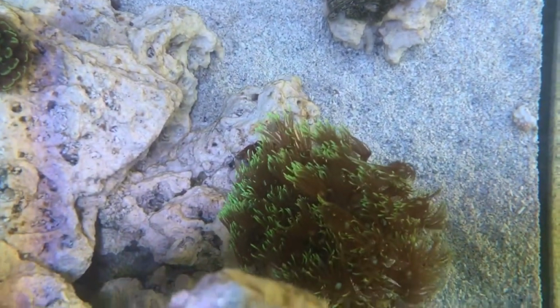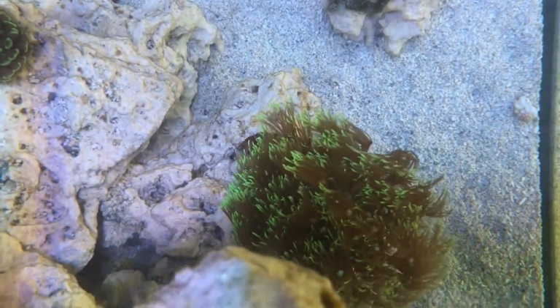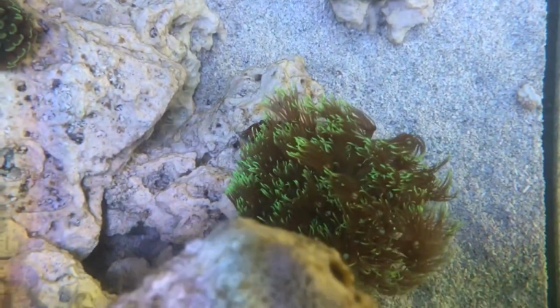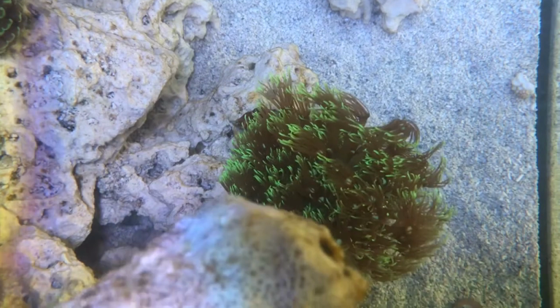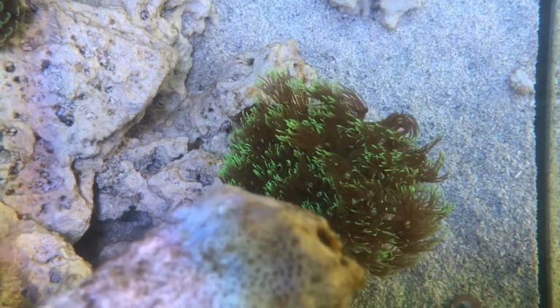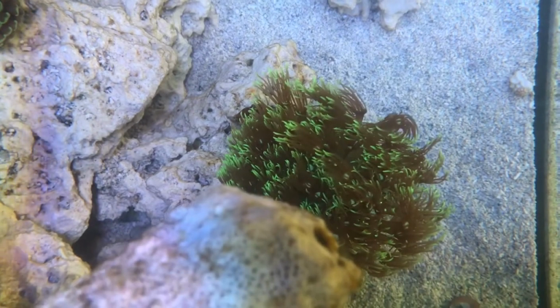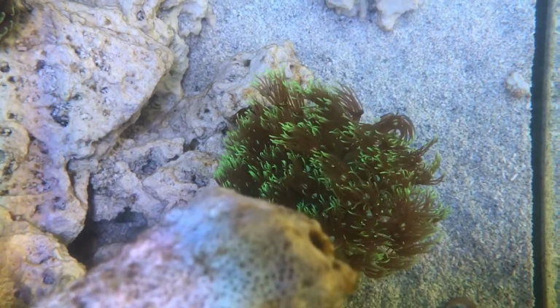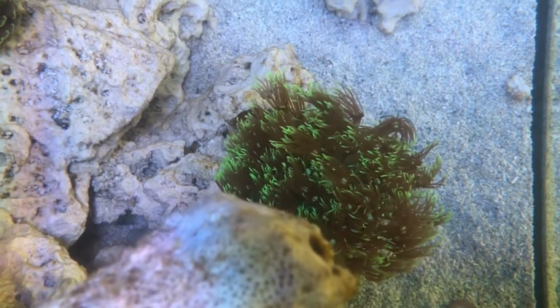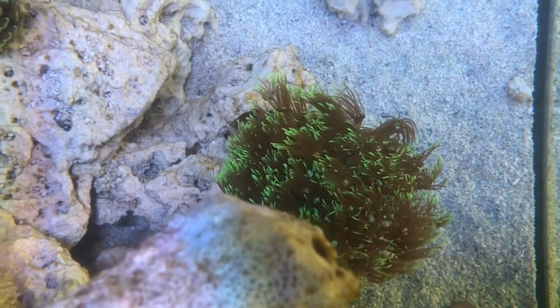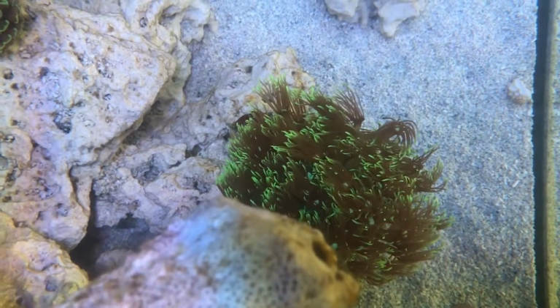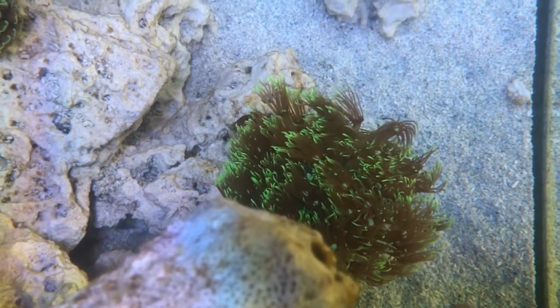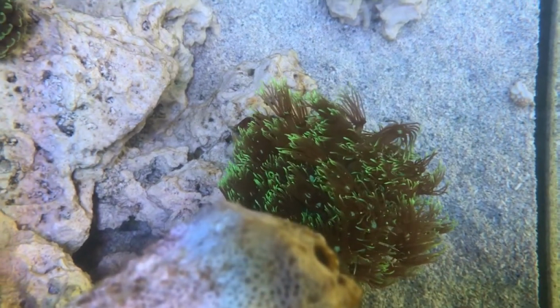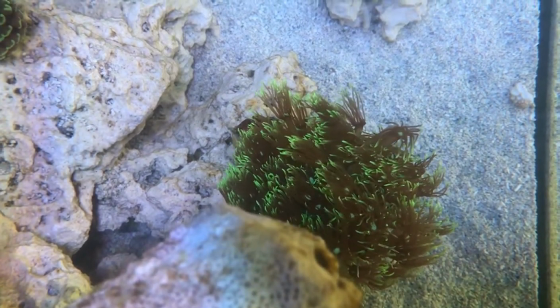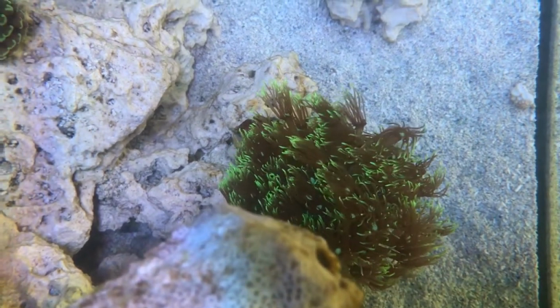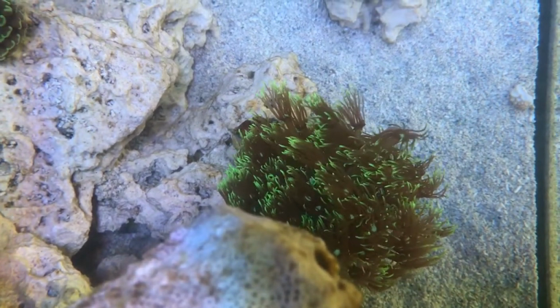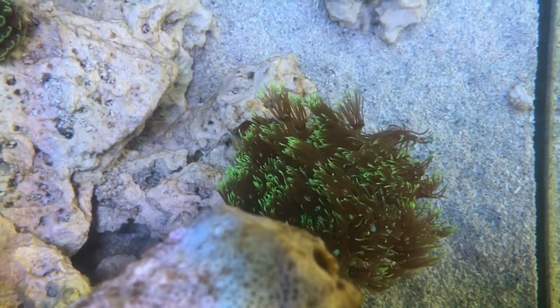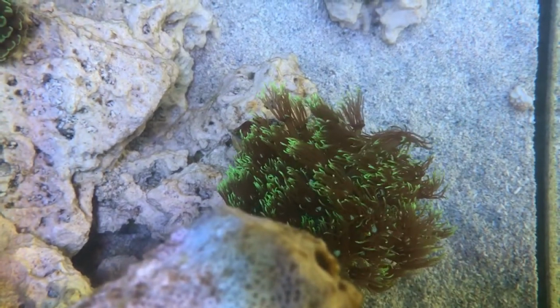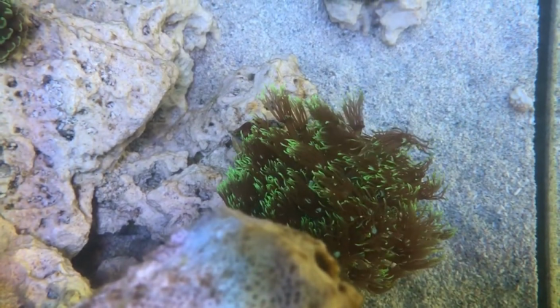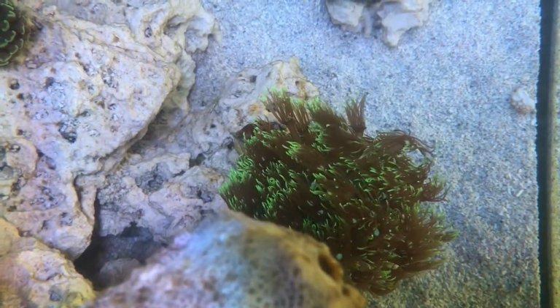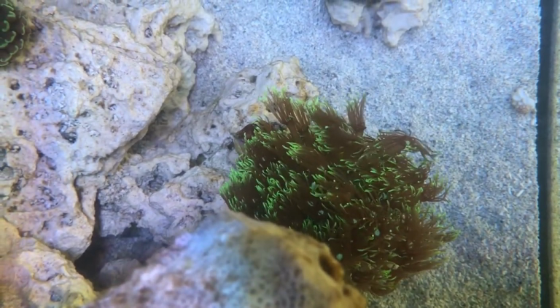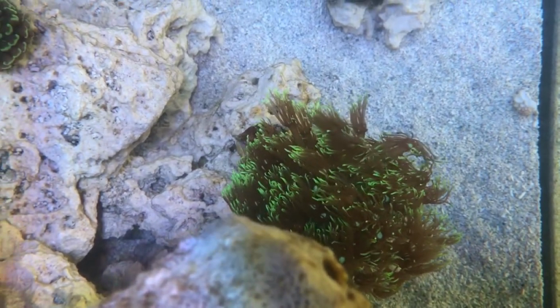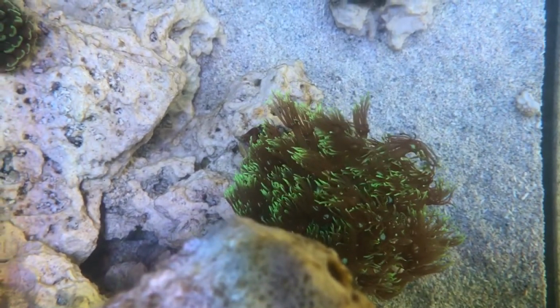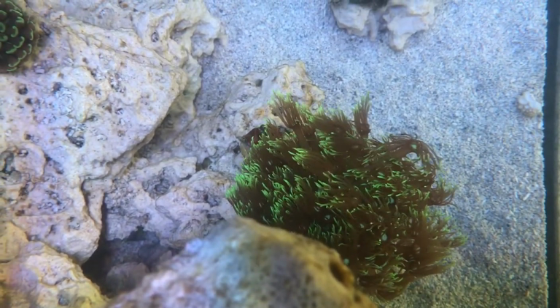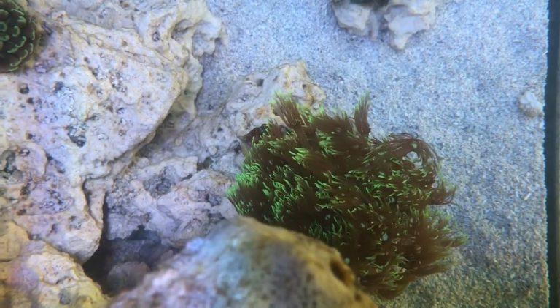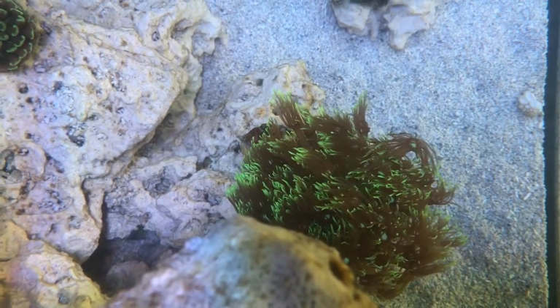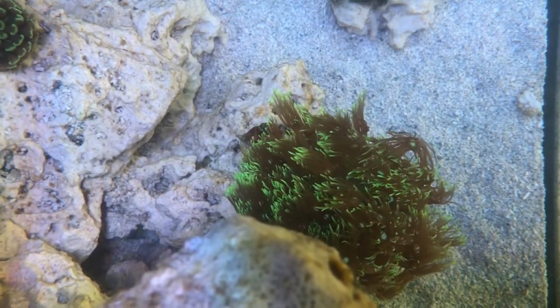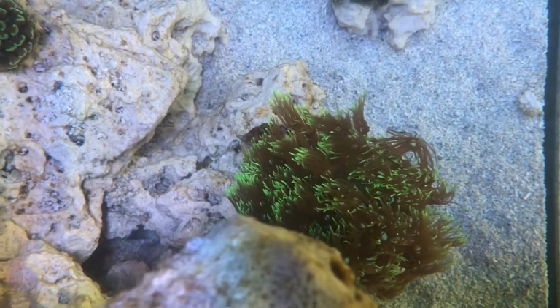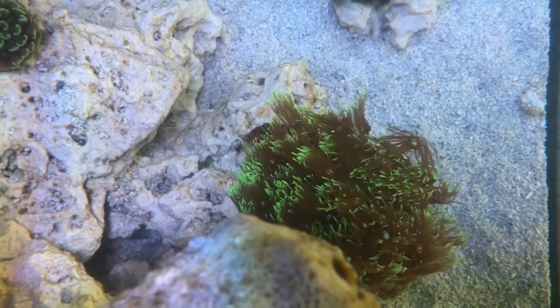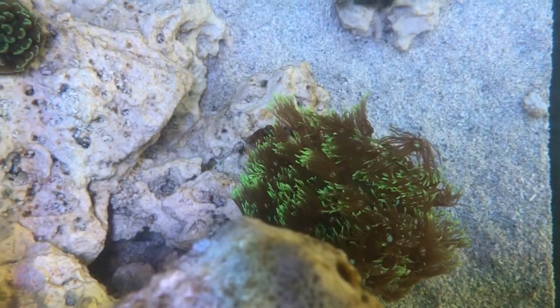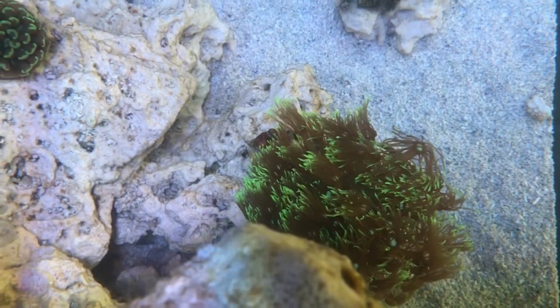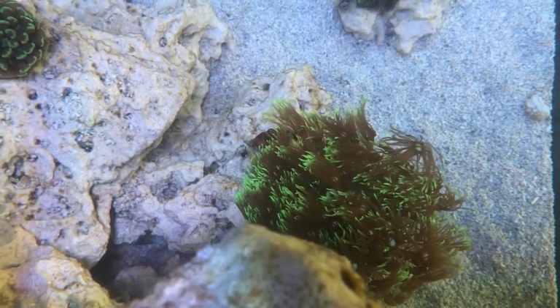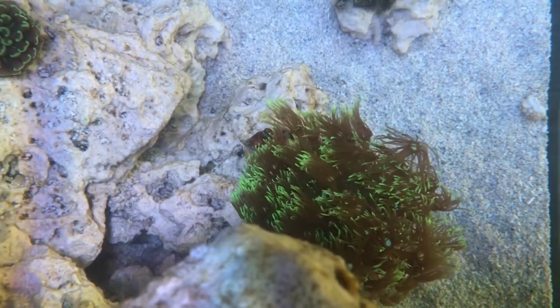Over to the Goniopora — doing very well, very, very pleased.